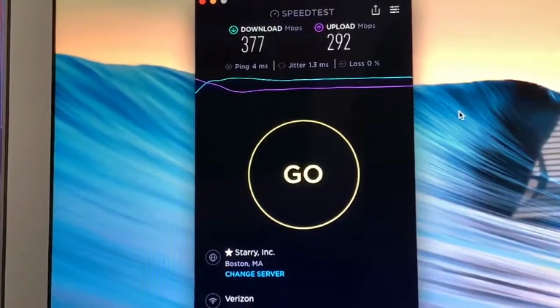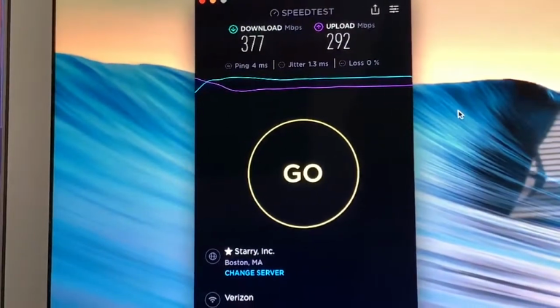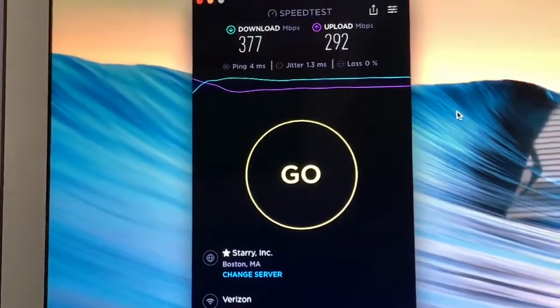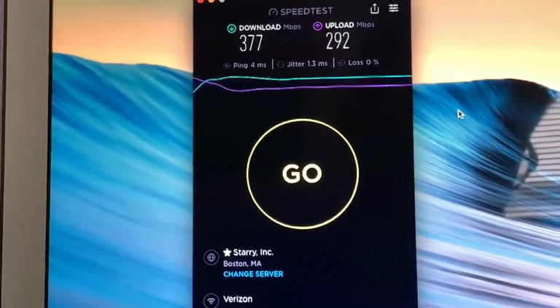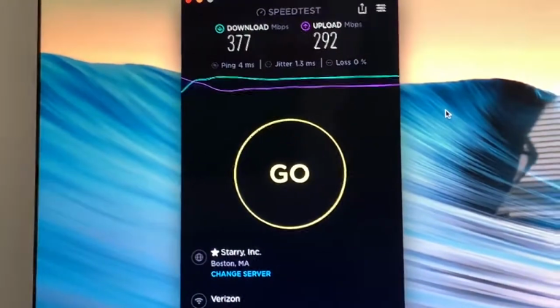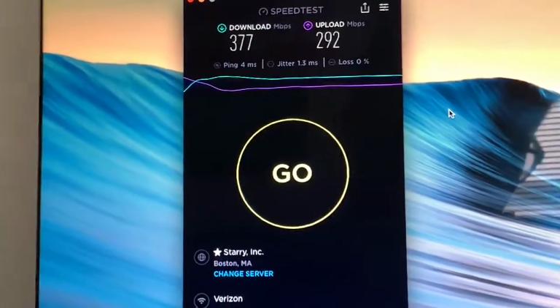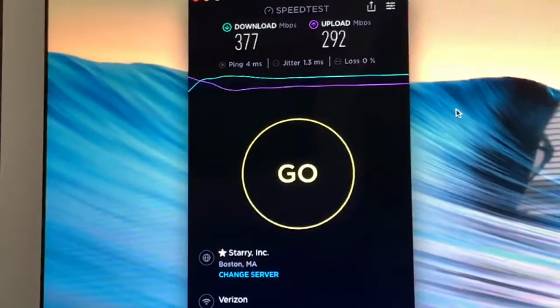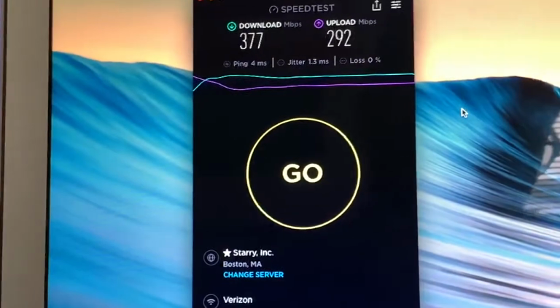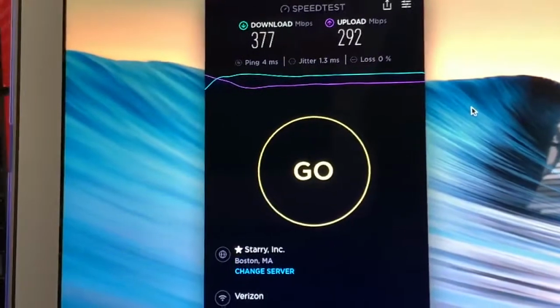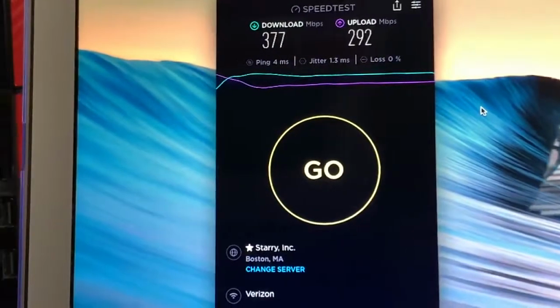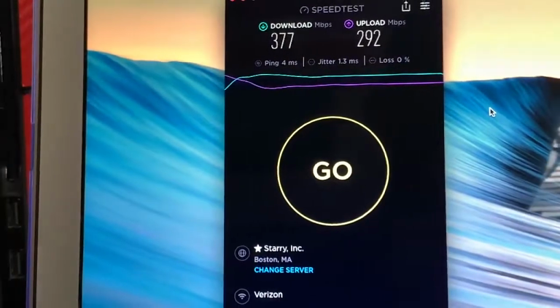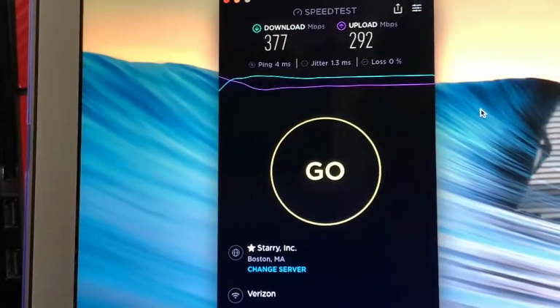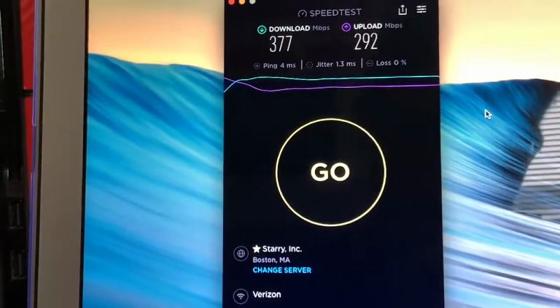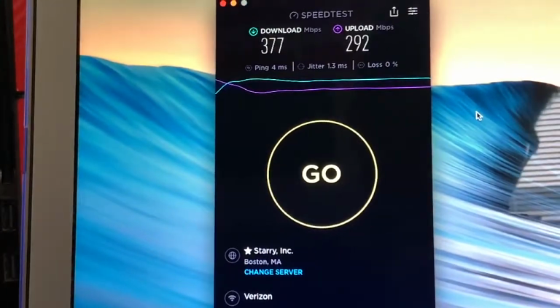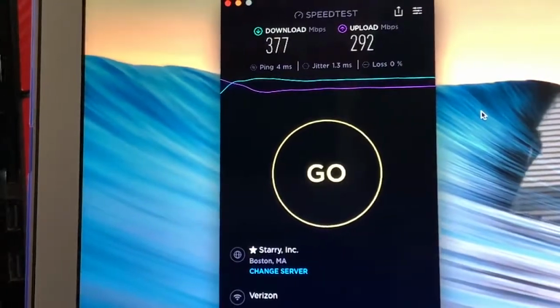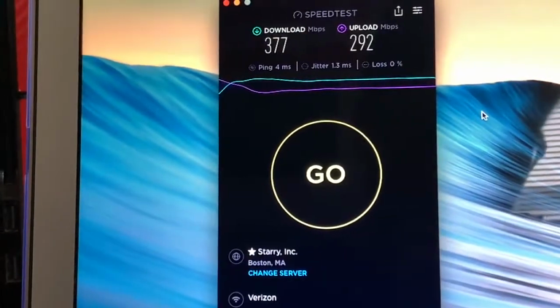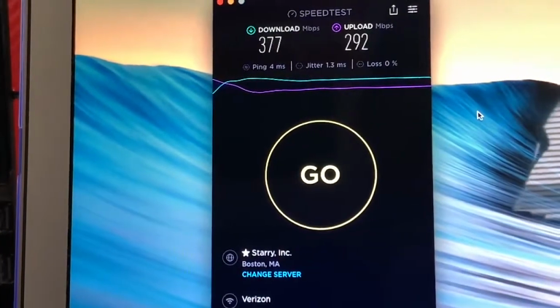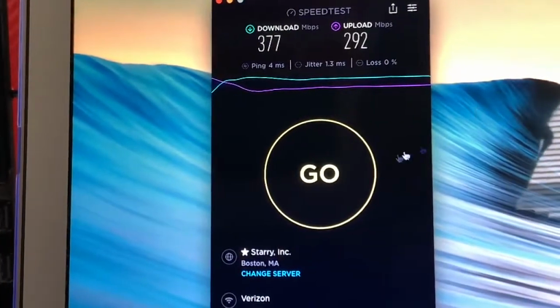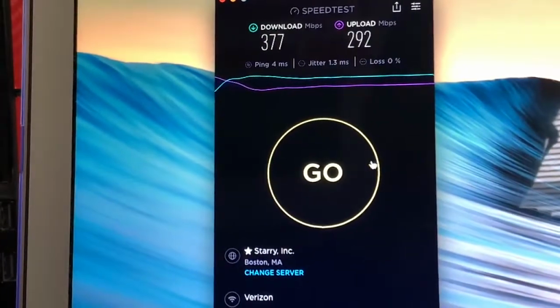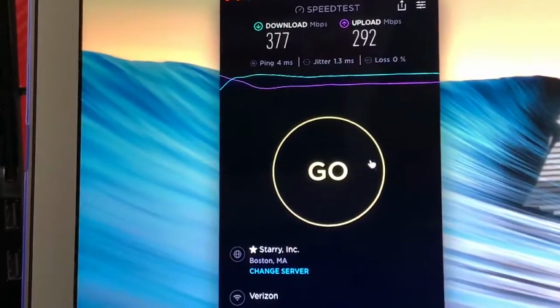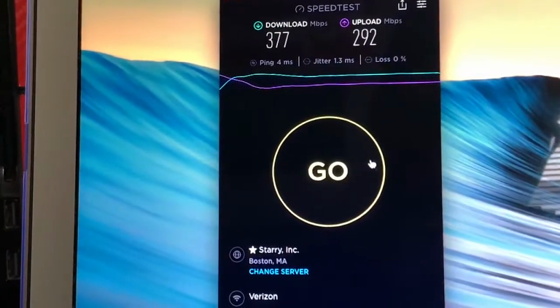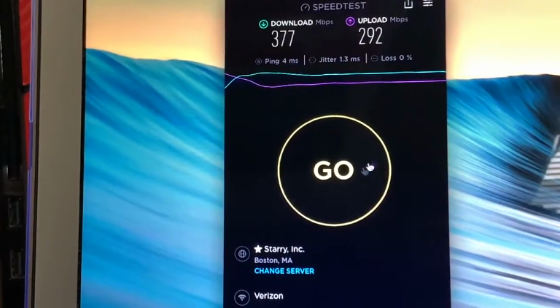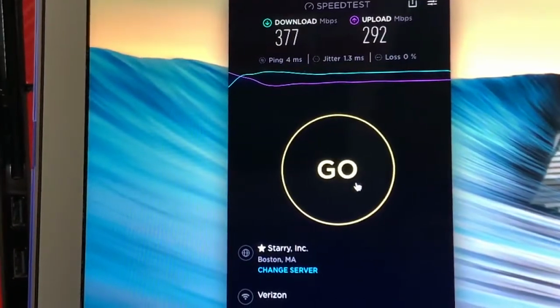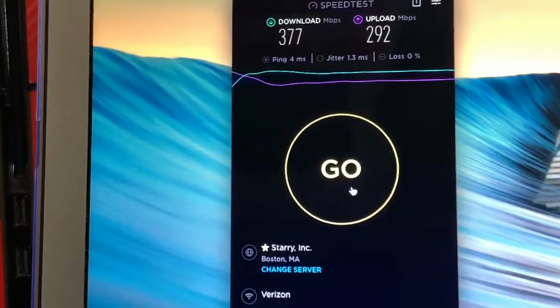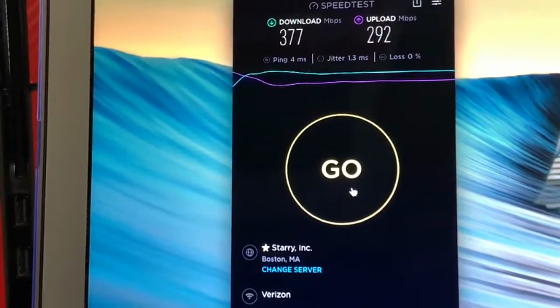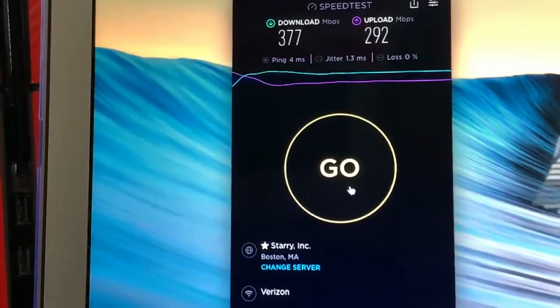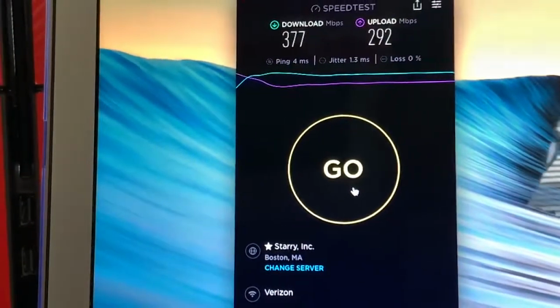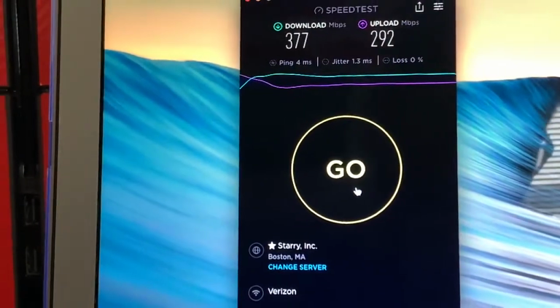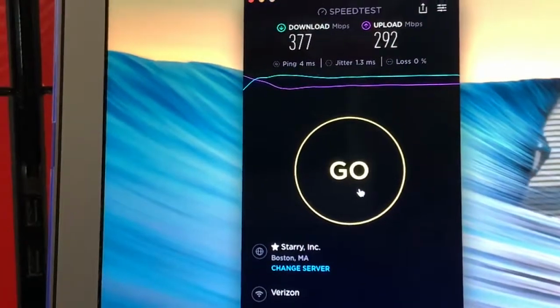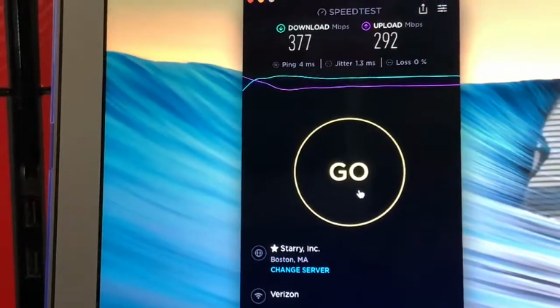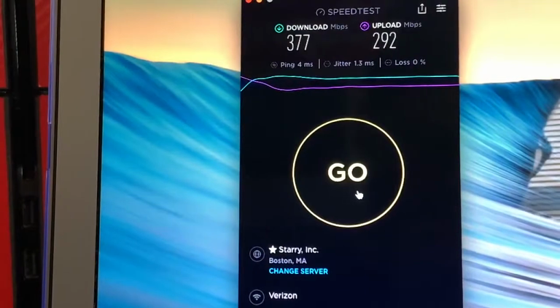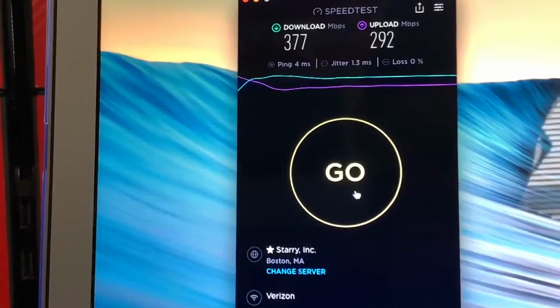The best part about this system is the speed you can get over wireless. Let me do a speed test and show you how fast this is.